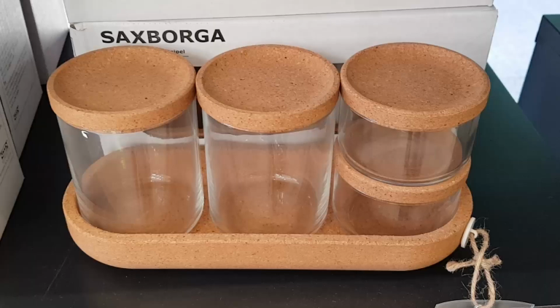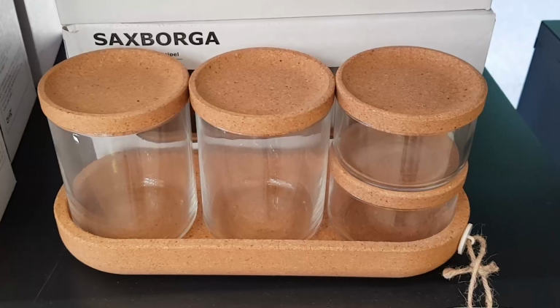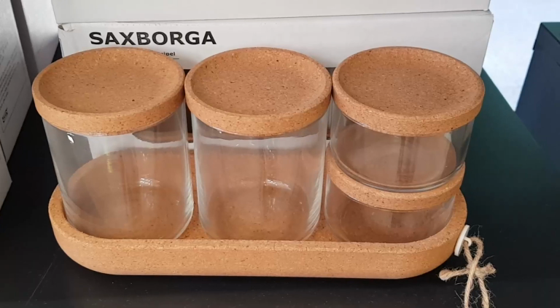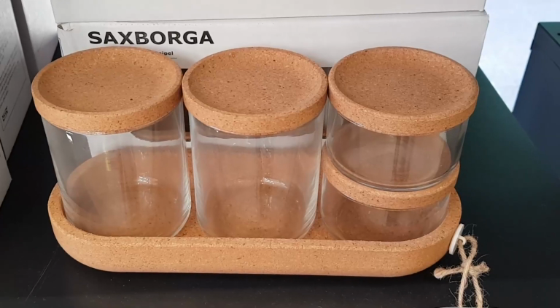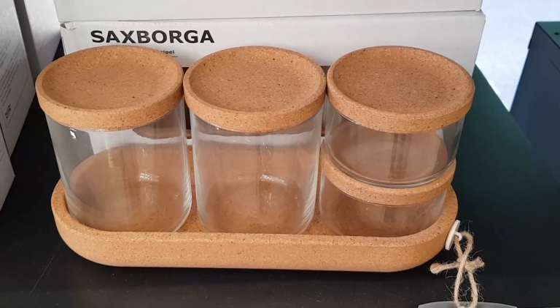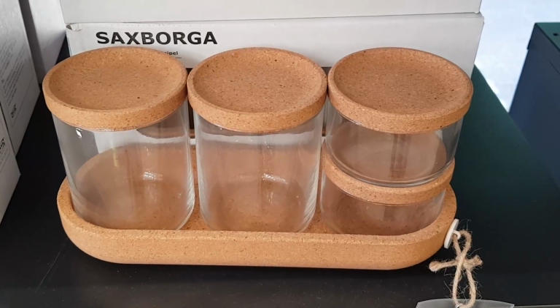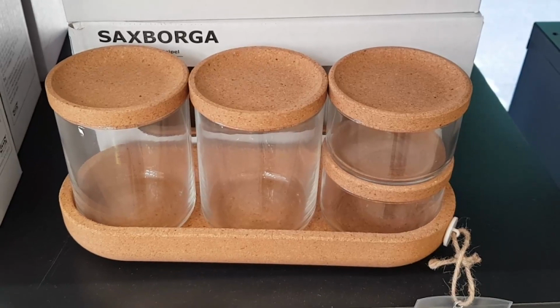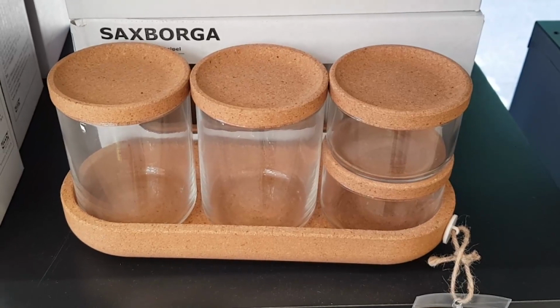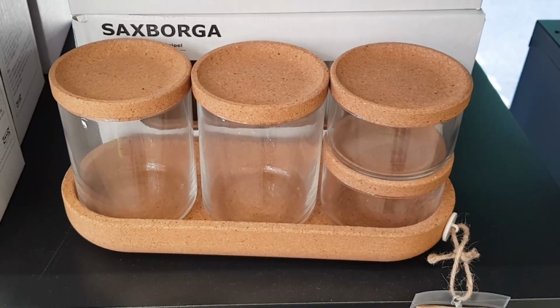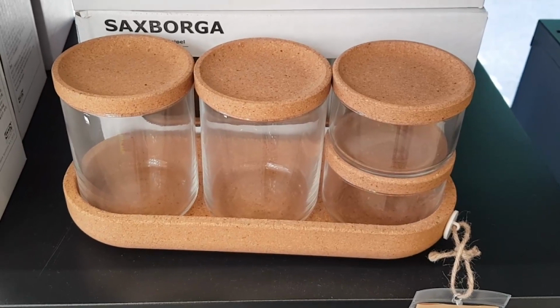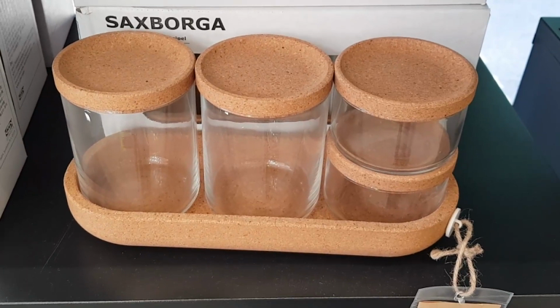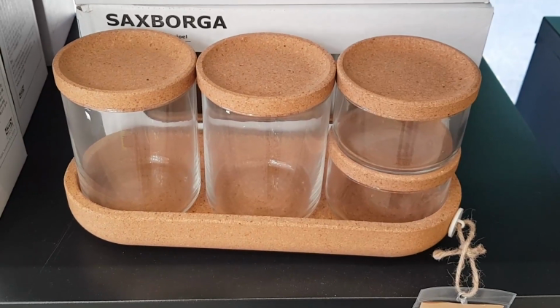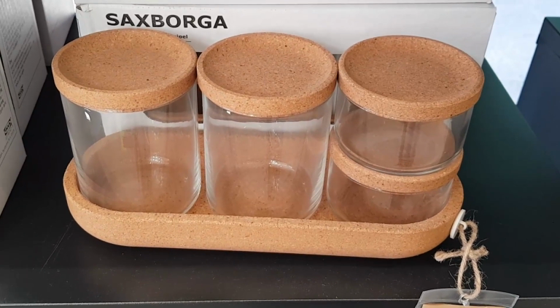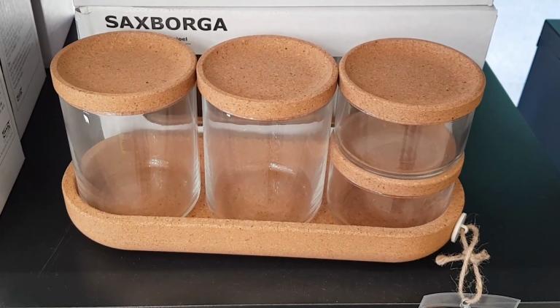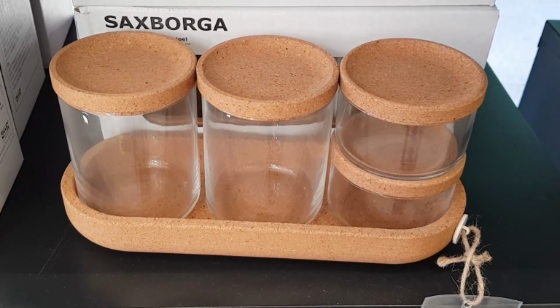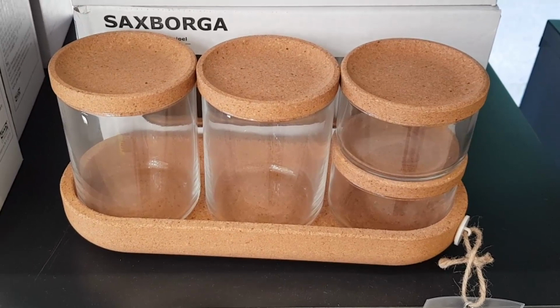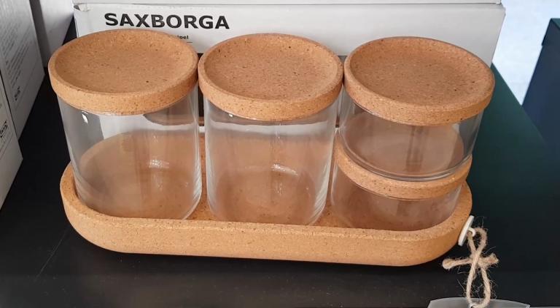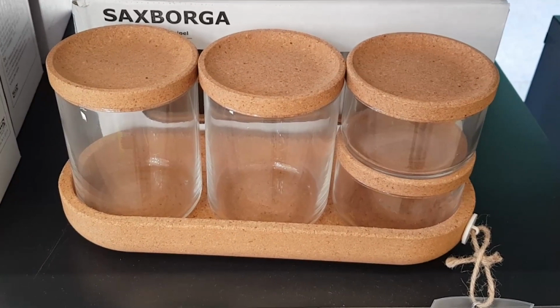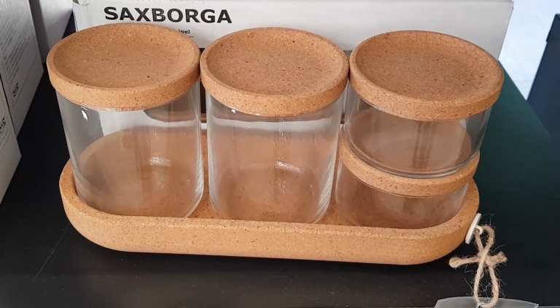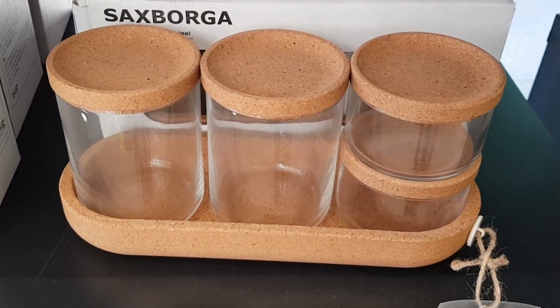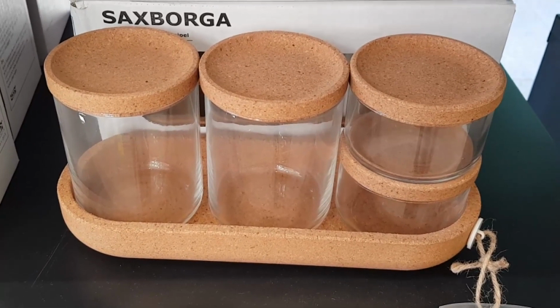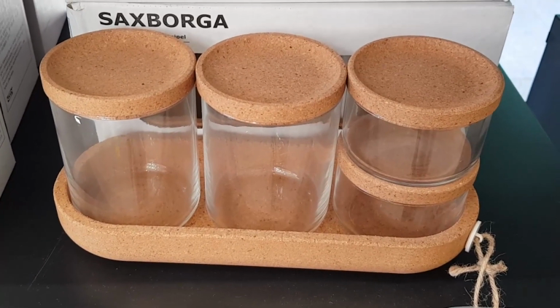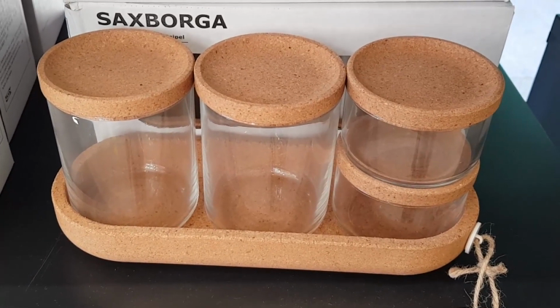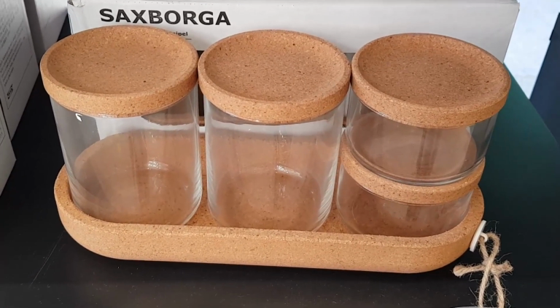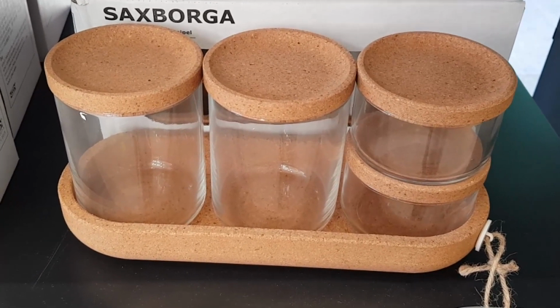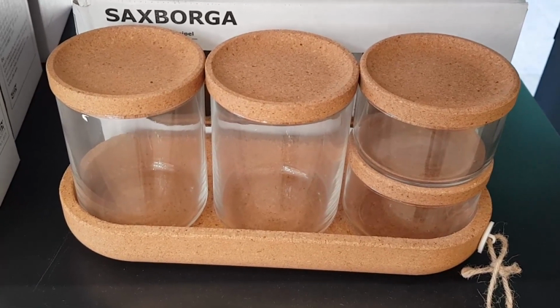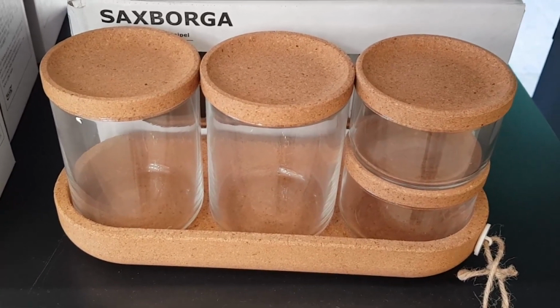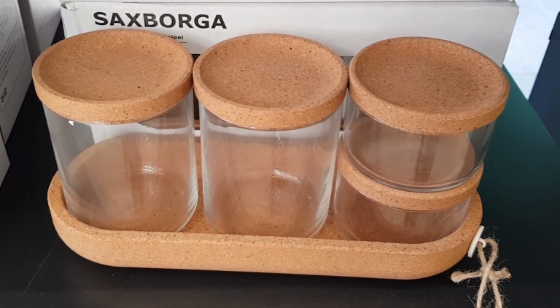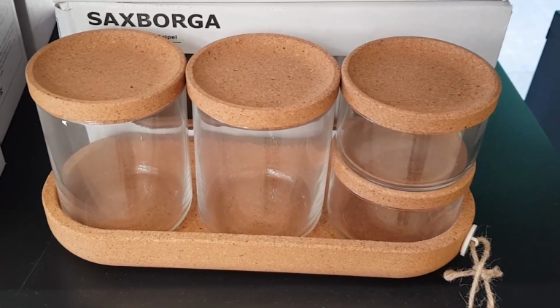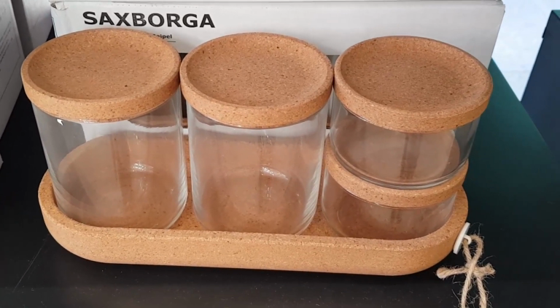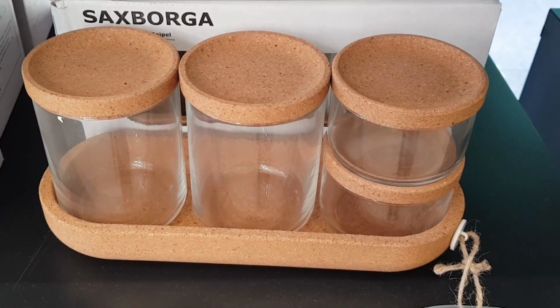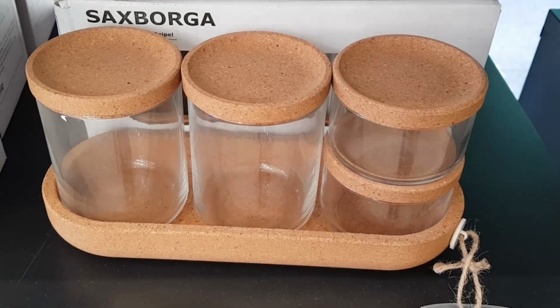How cute are these little storage jars? They're very small so I'm not really sure what I would put in them, but I totally want to pick them up.